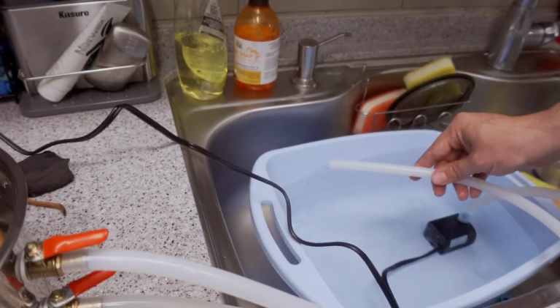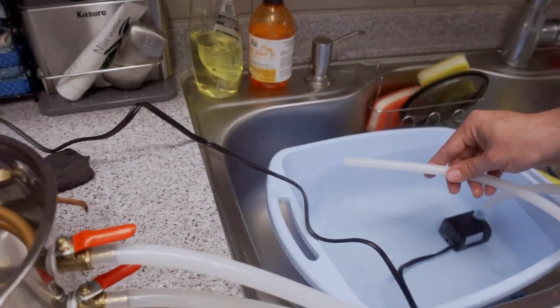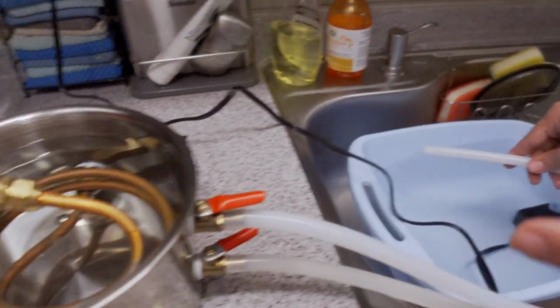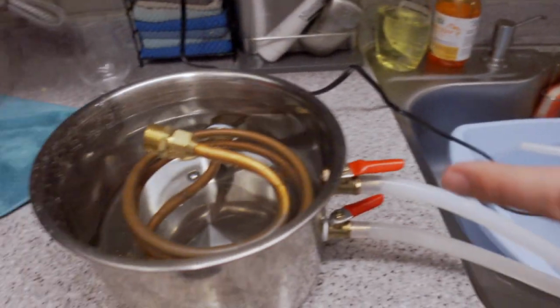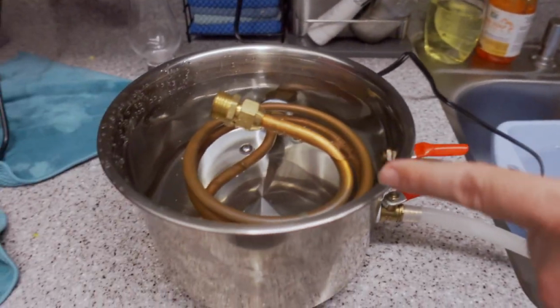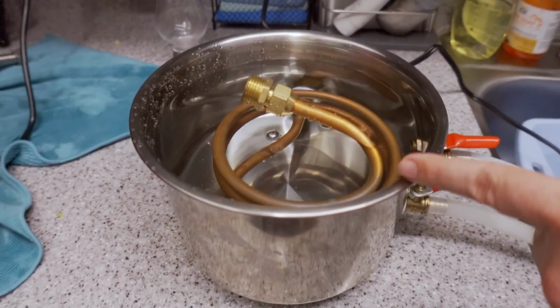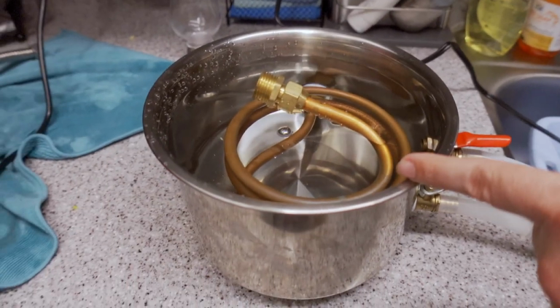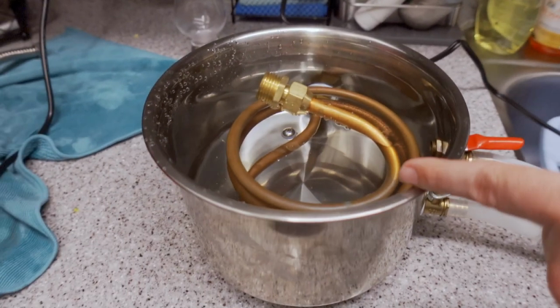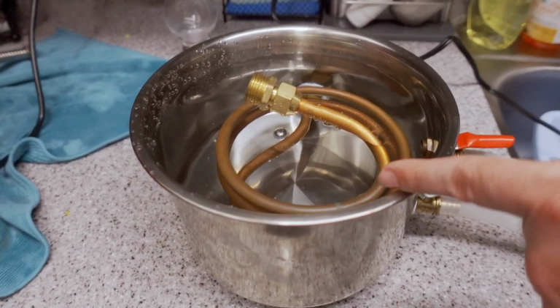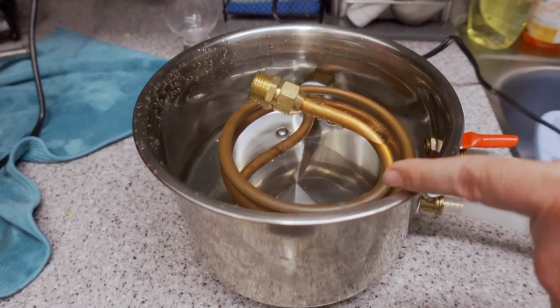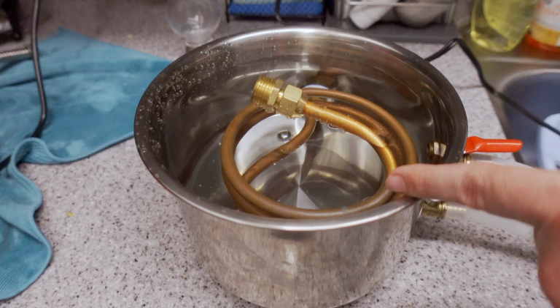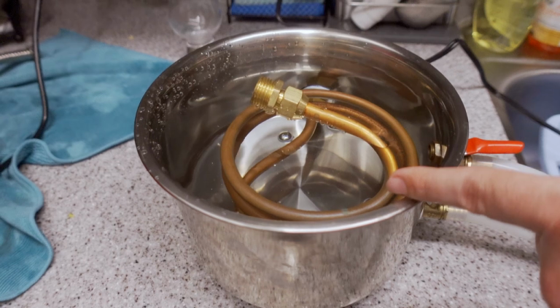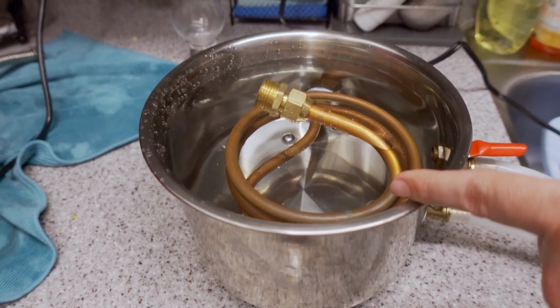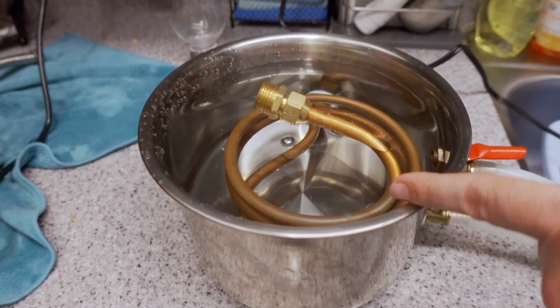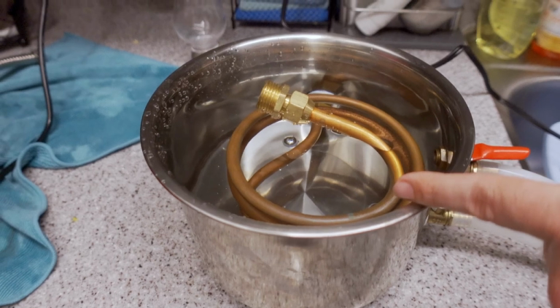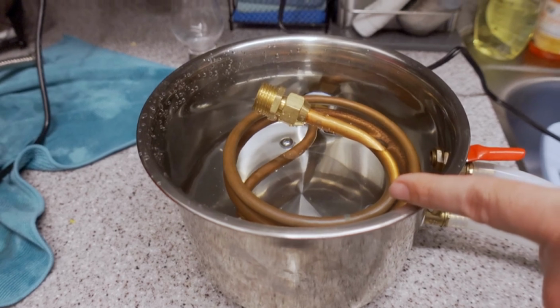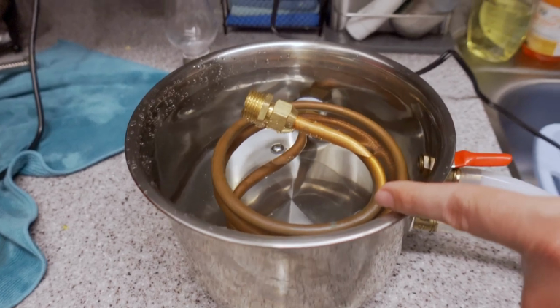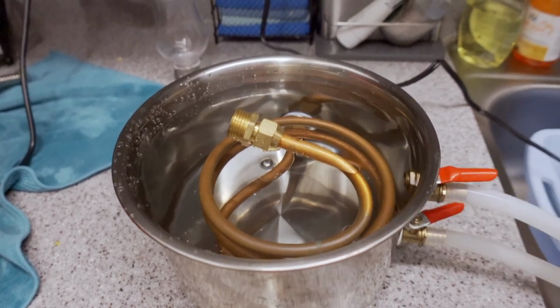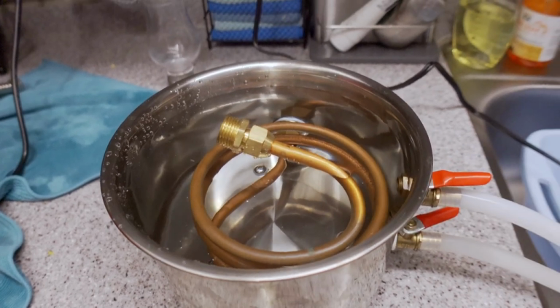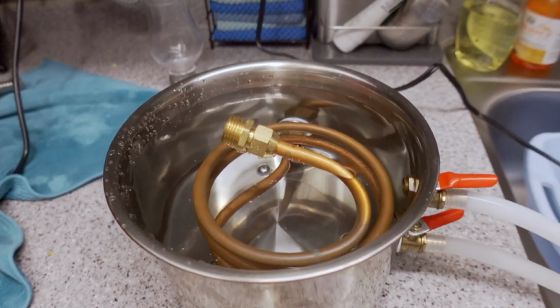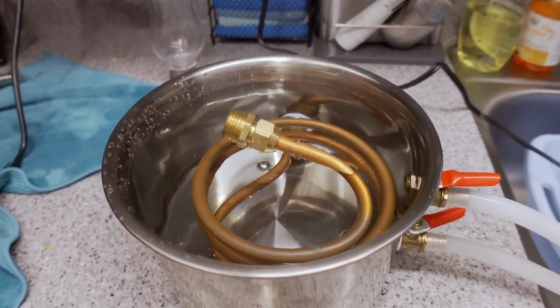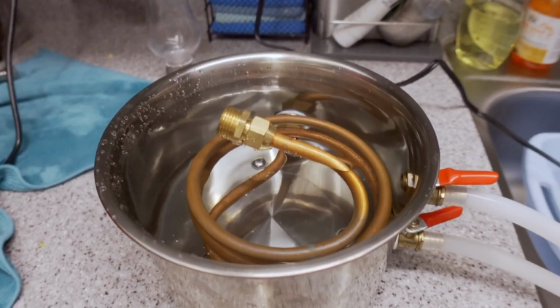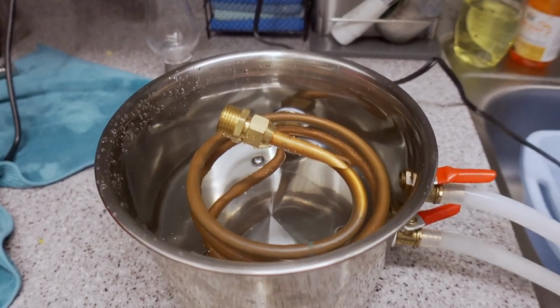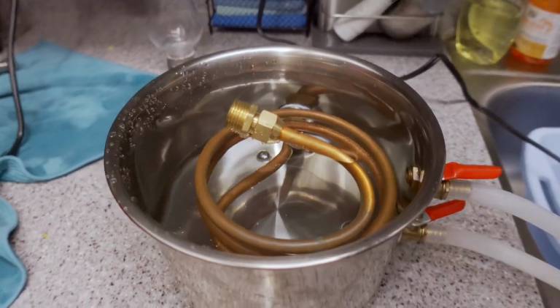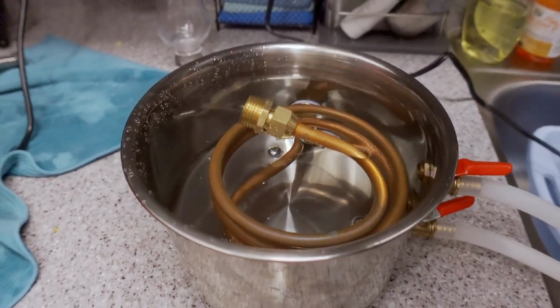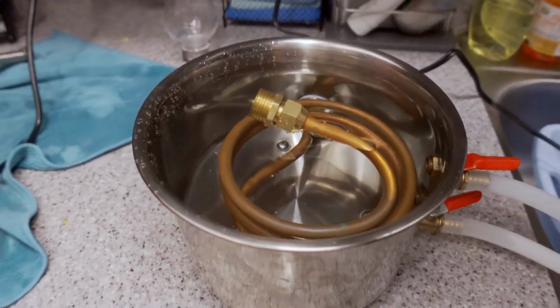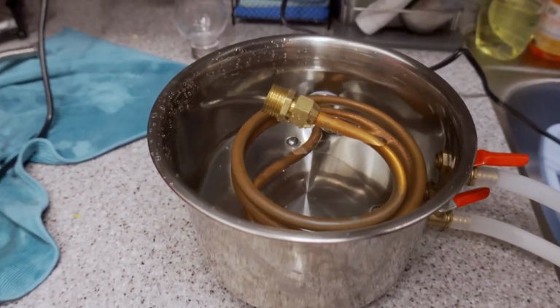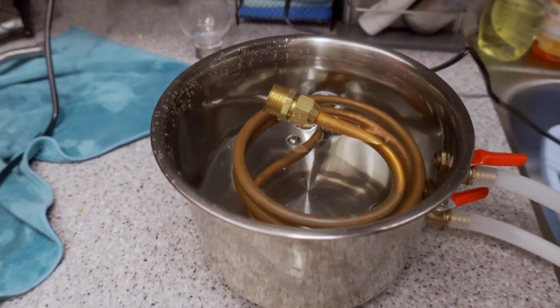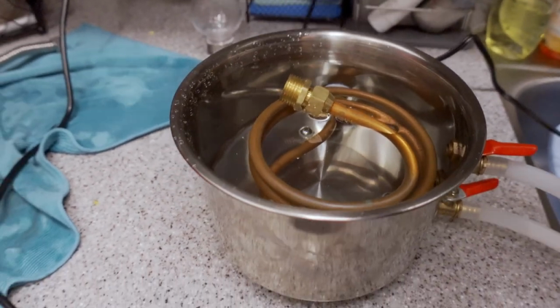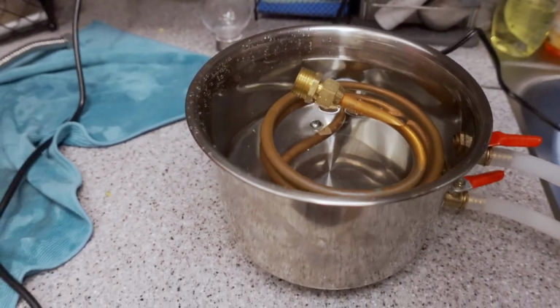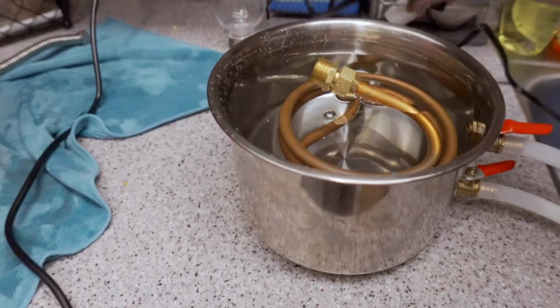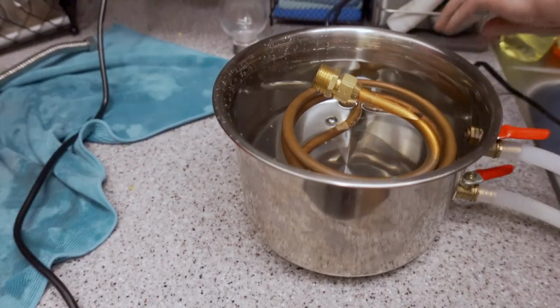And if you notice here, we're very quickly approaching the top of the bucket. So unplug that for a second.